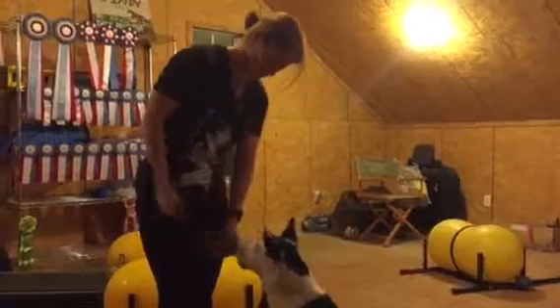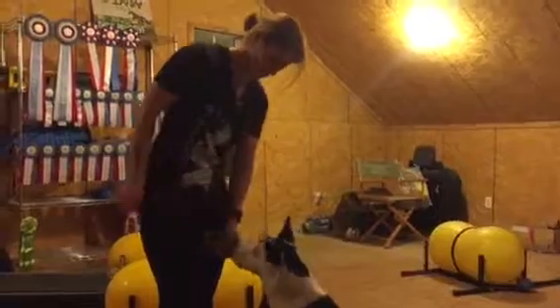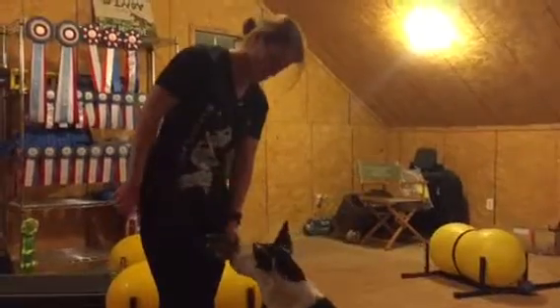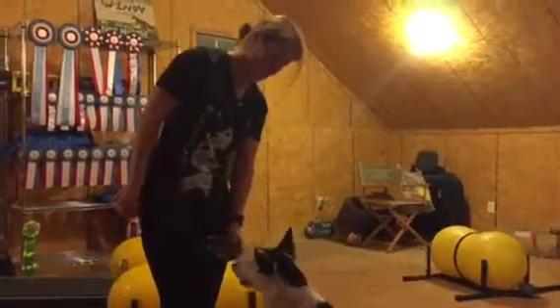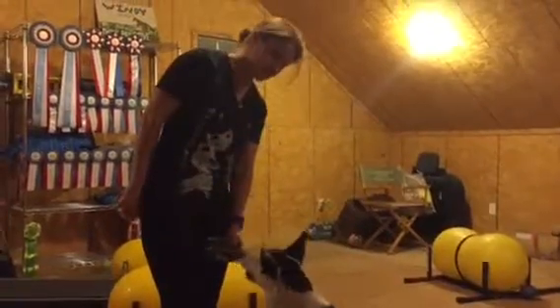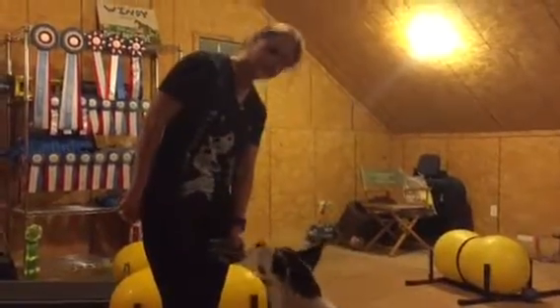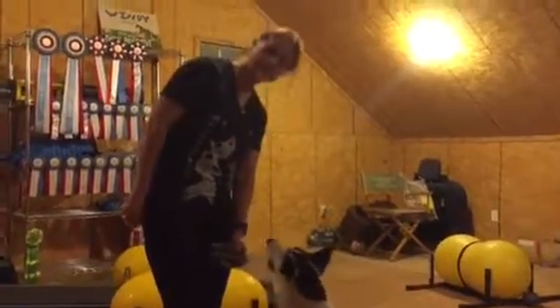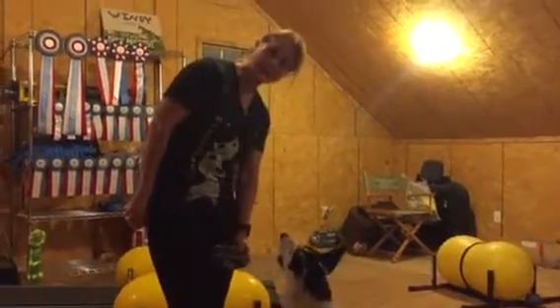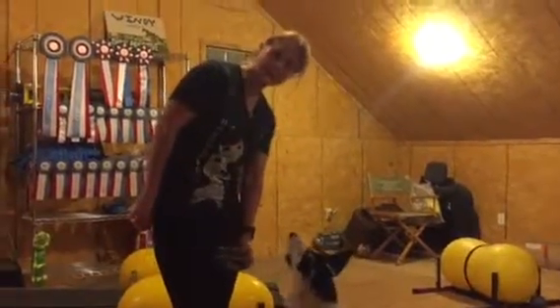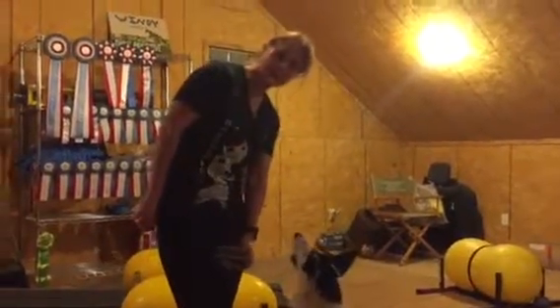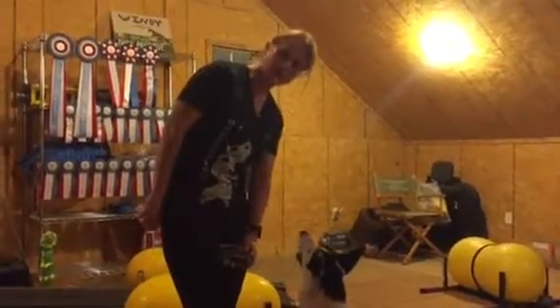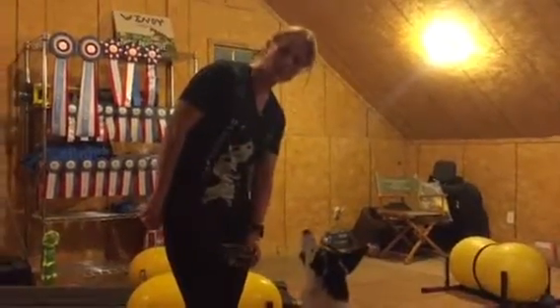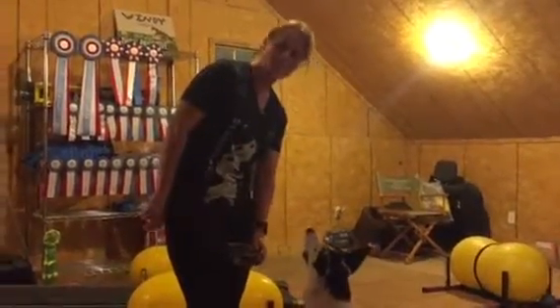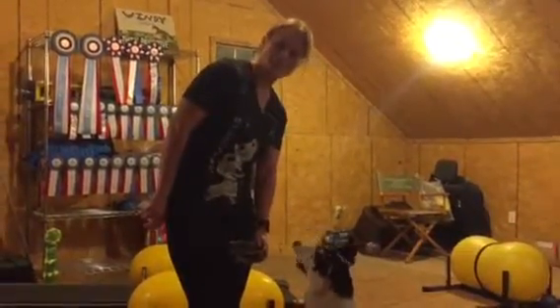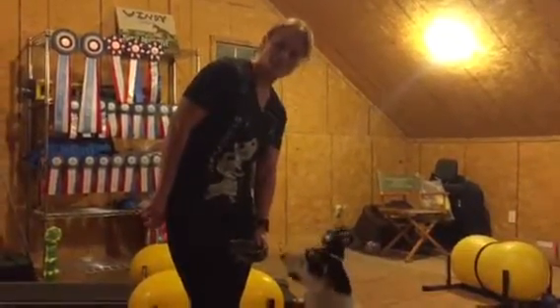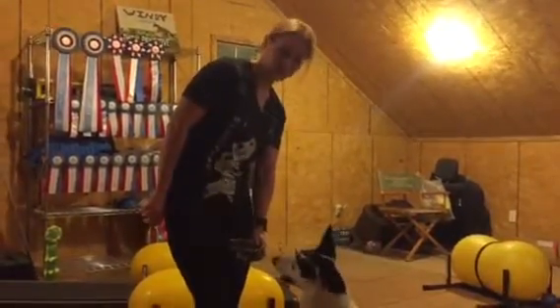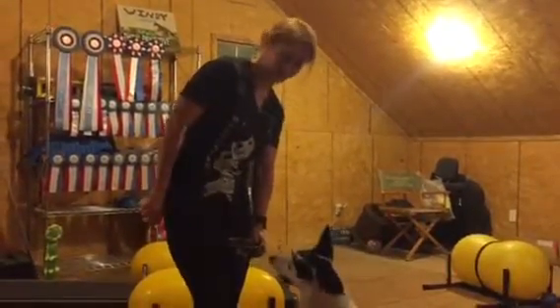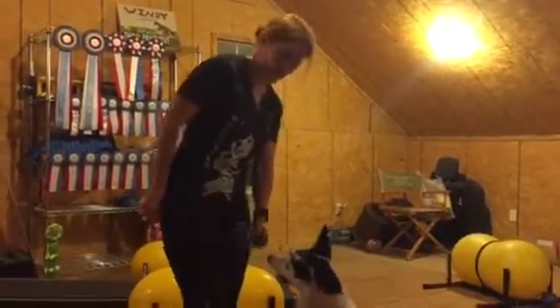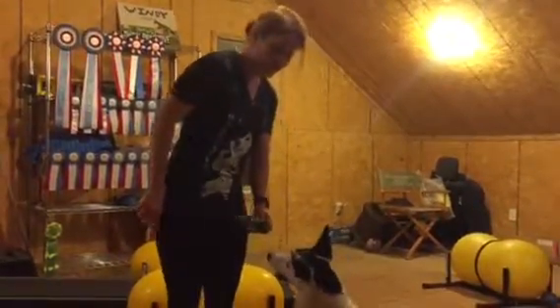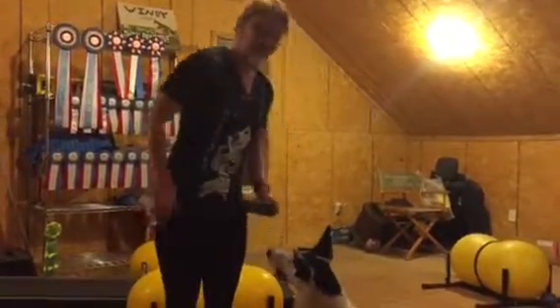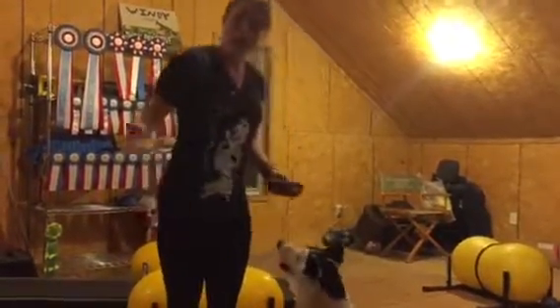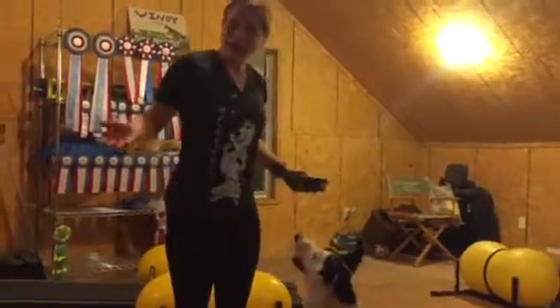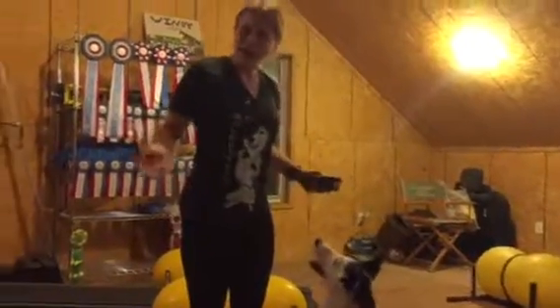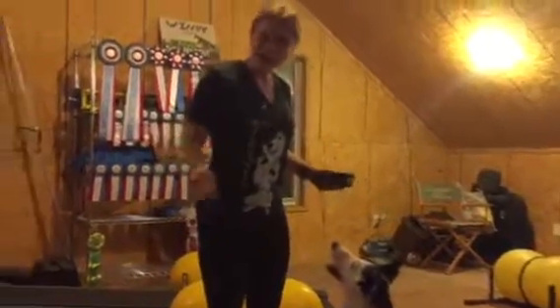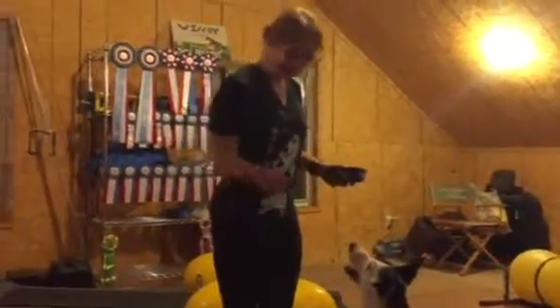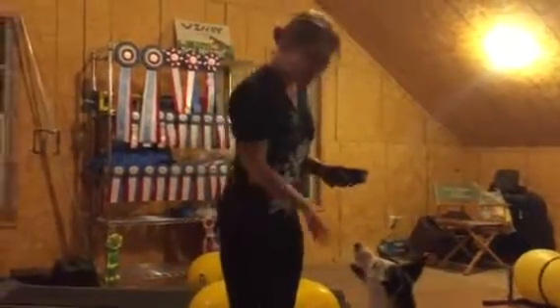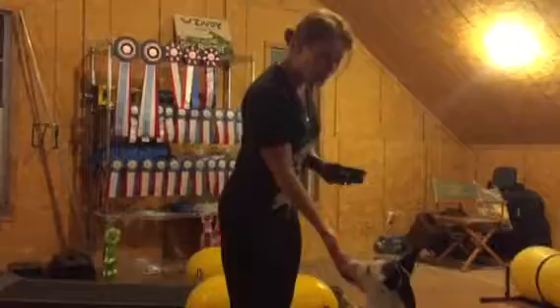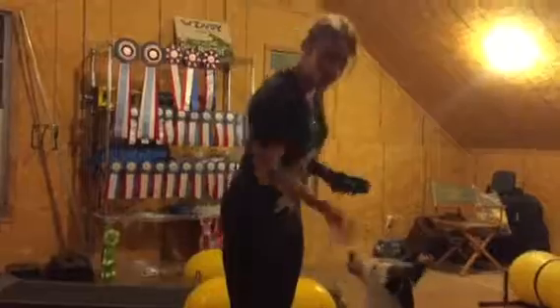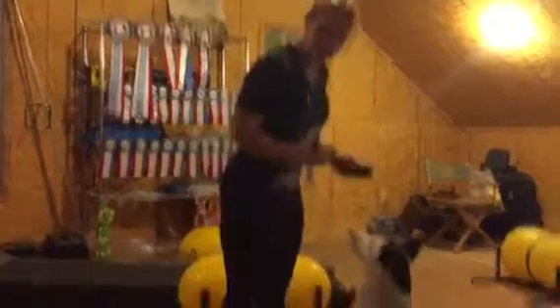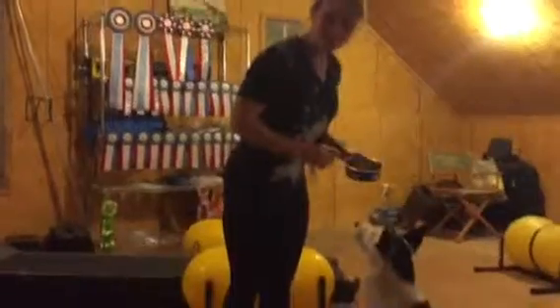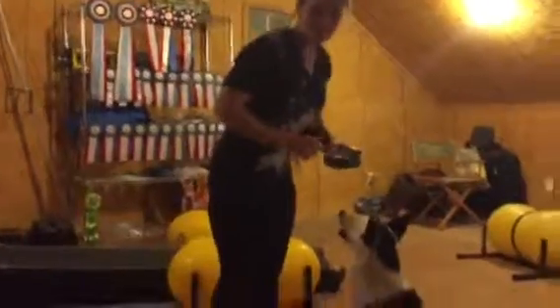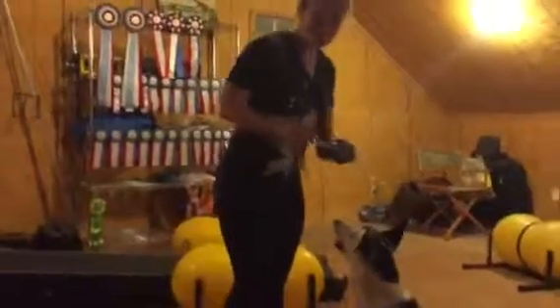So that's the beginnings of teaching some impulse control. Happy training from Lindsay and Pogo. See you soon.